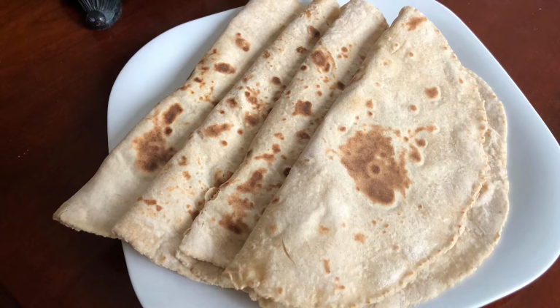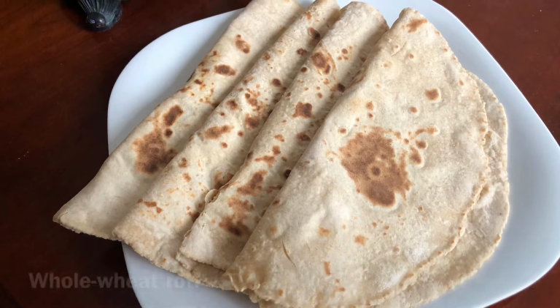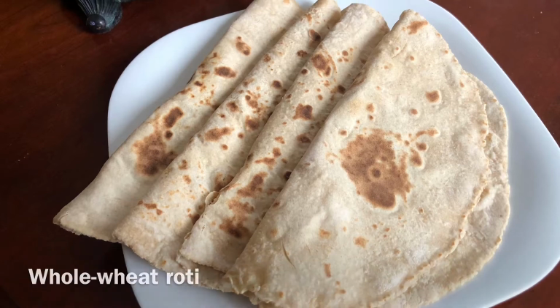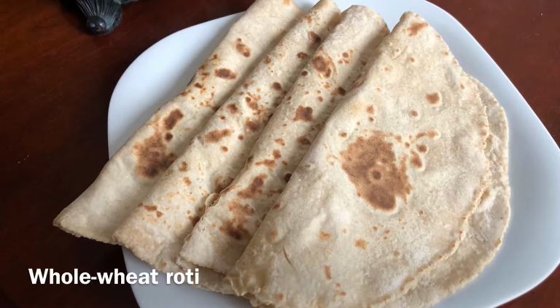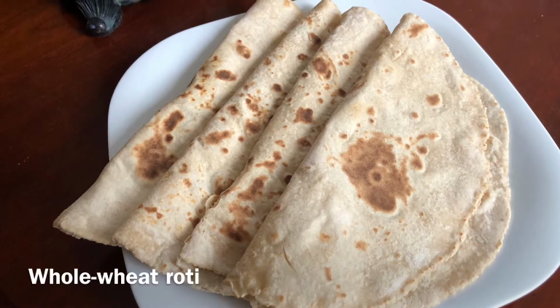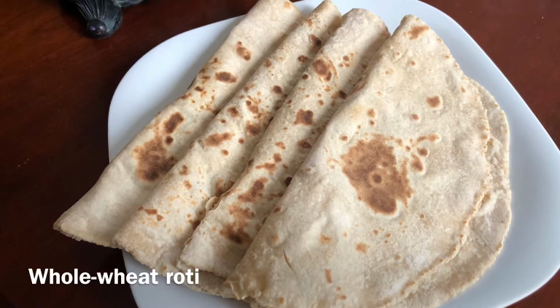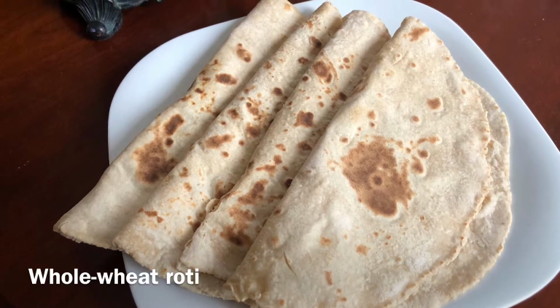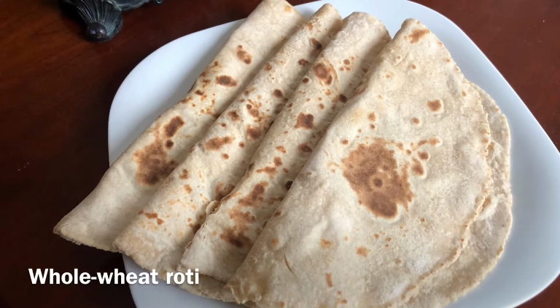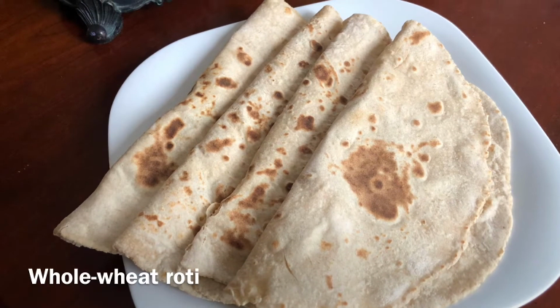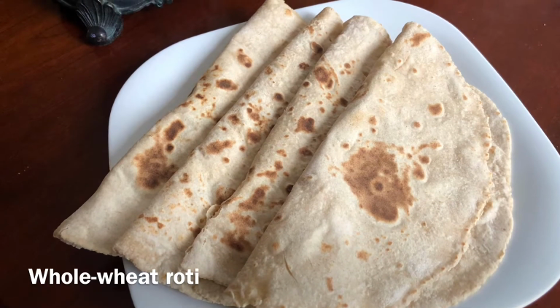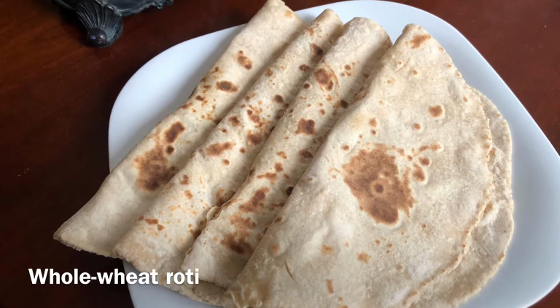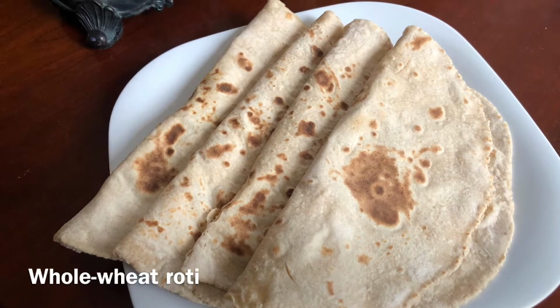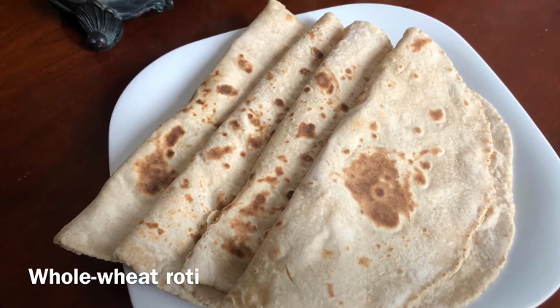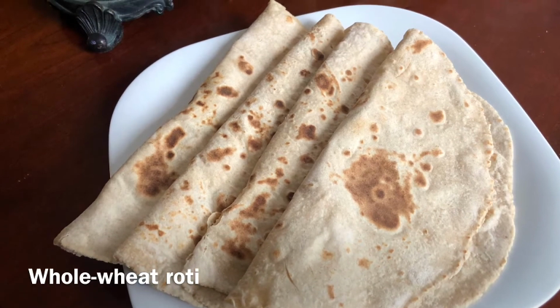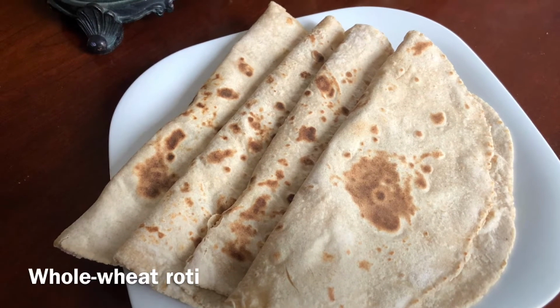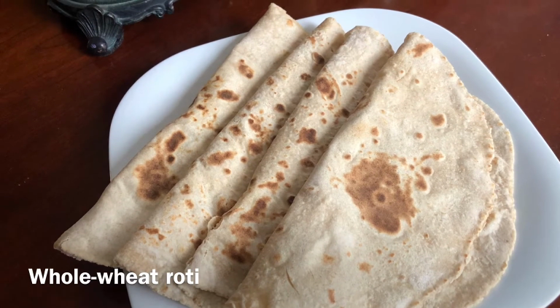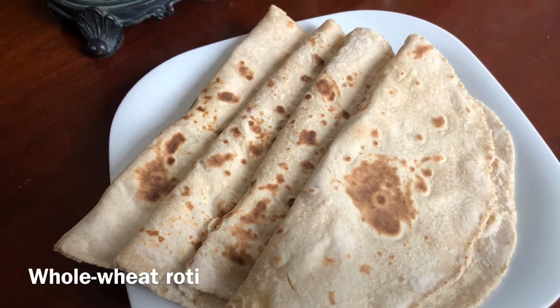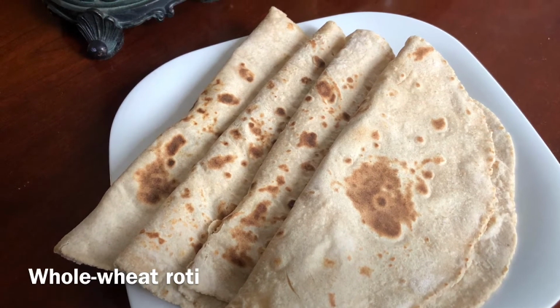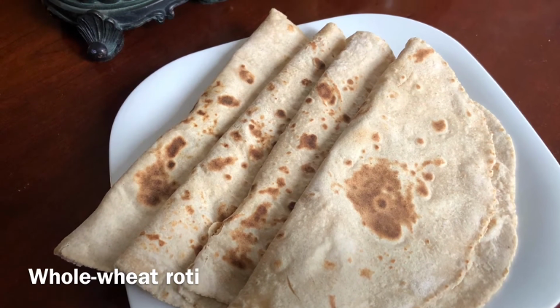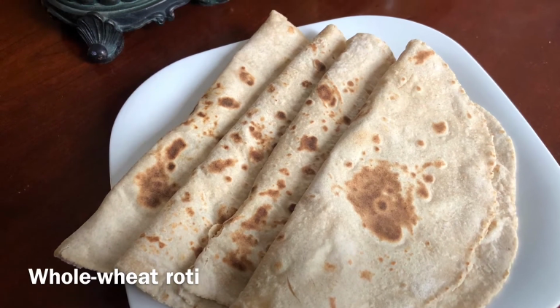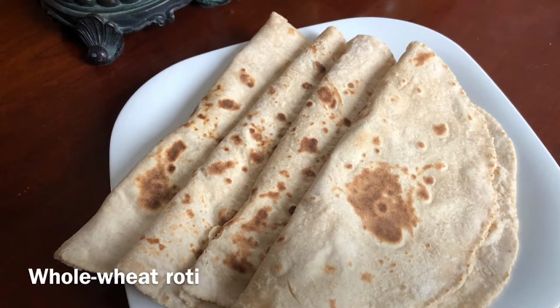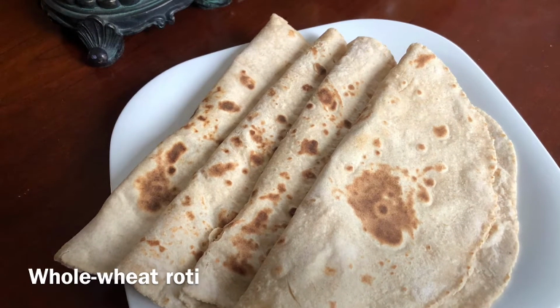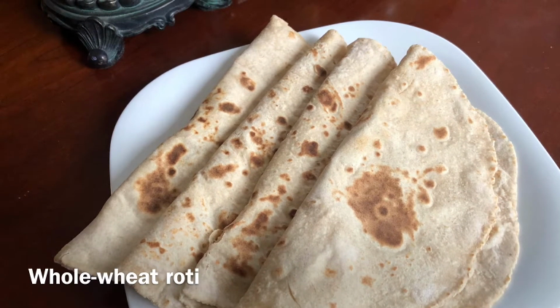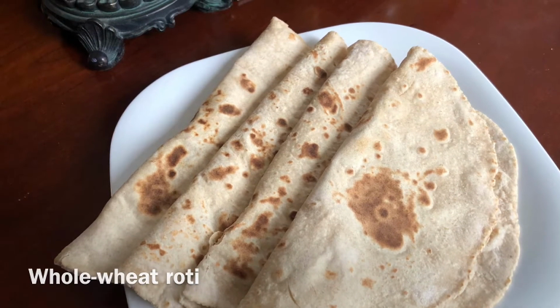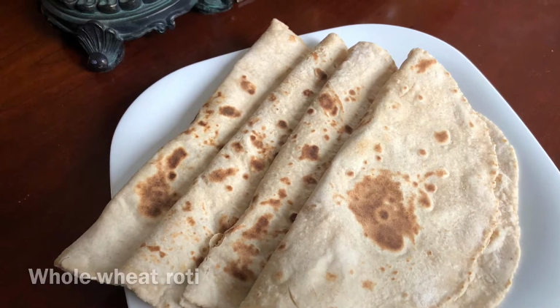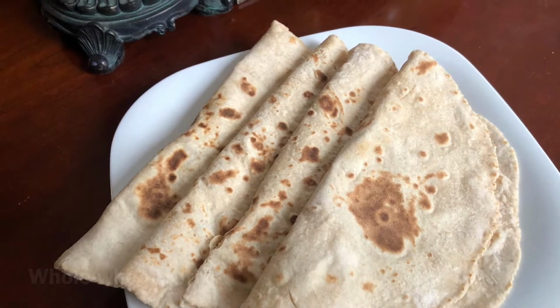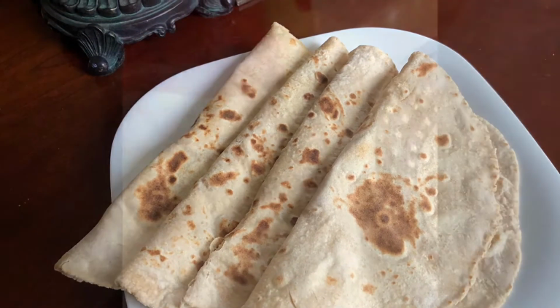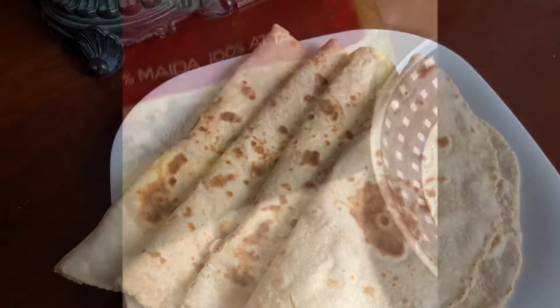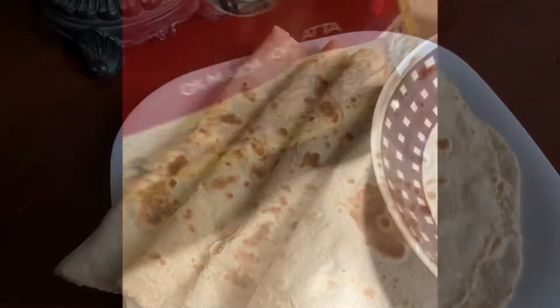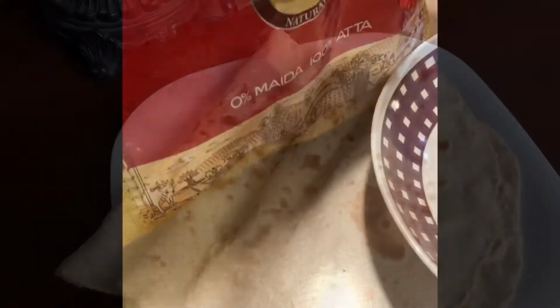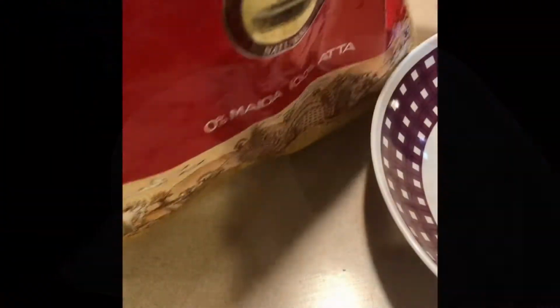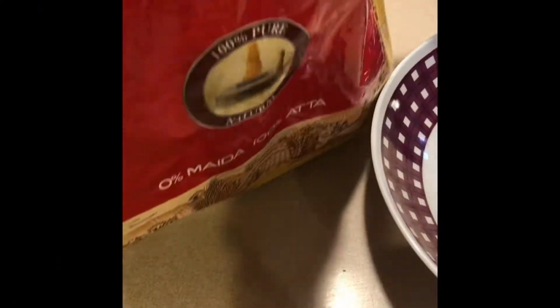This Indian bread is super healthy and literally a just one ingredient recipe, not counting water of course.